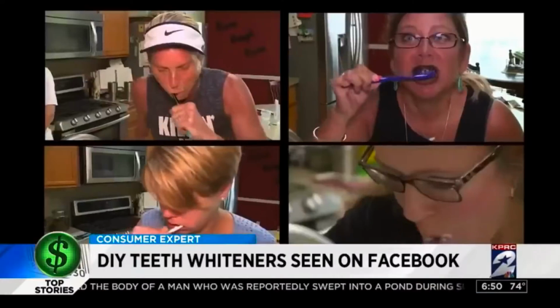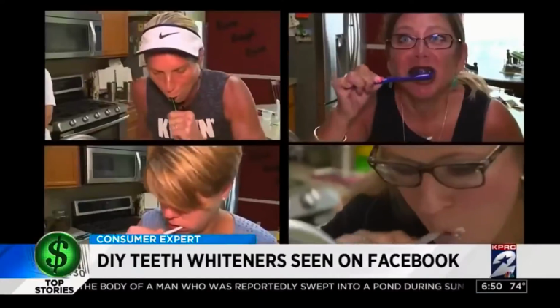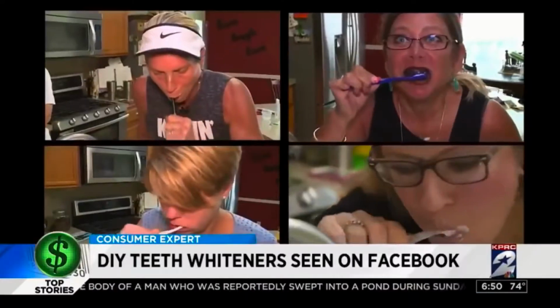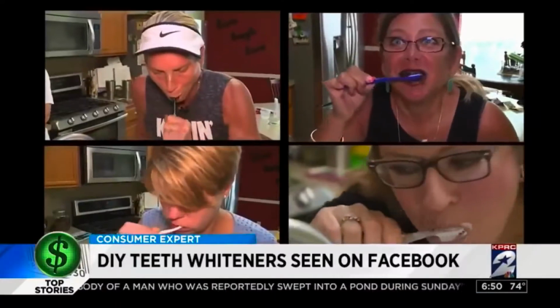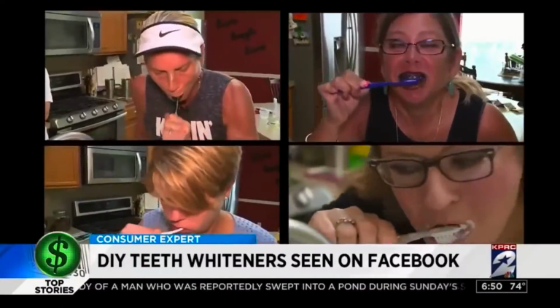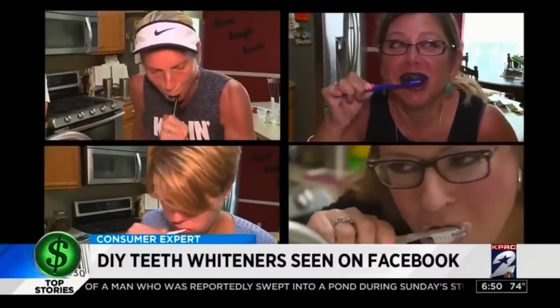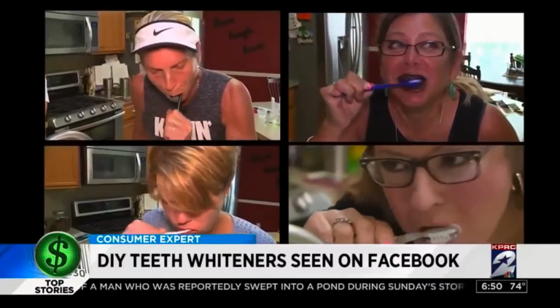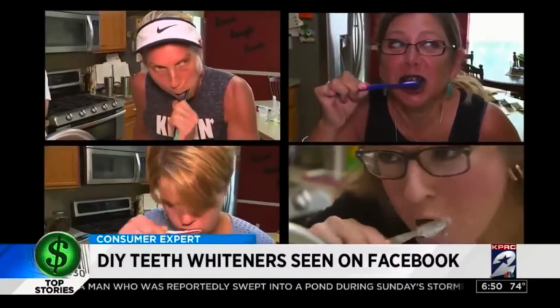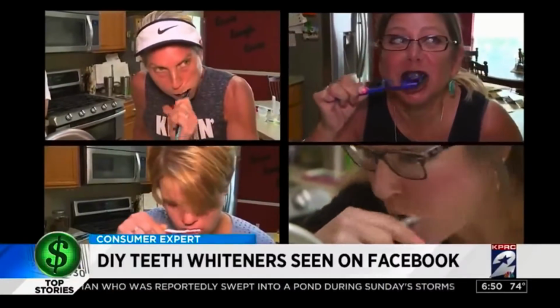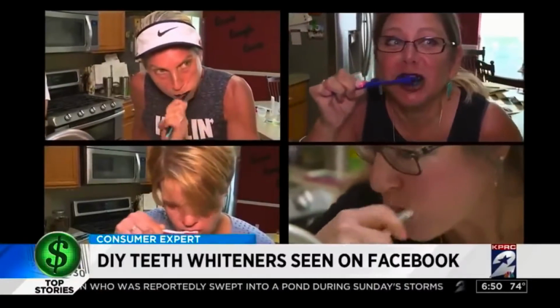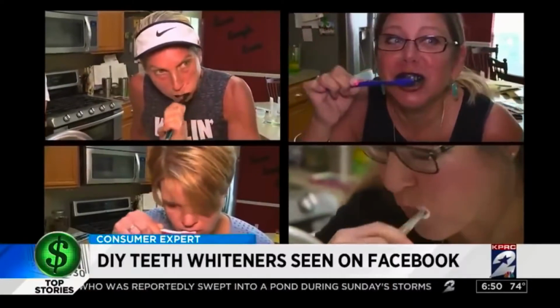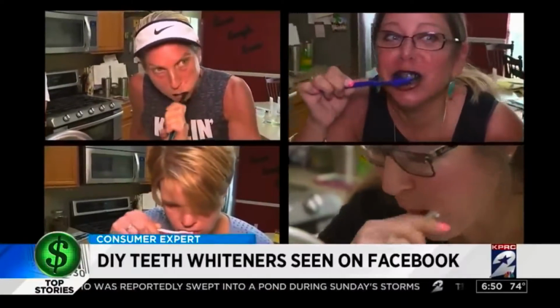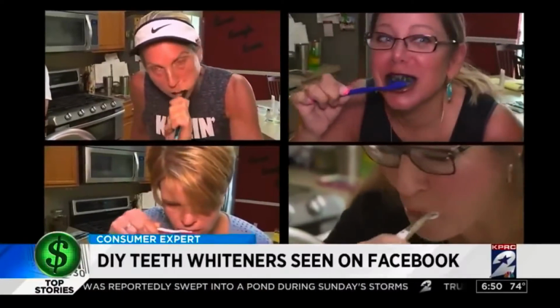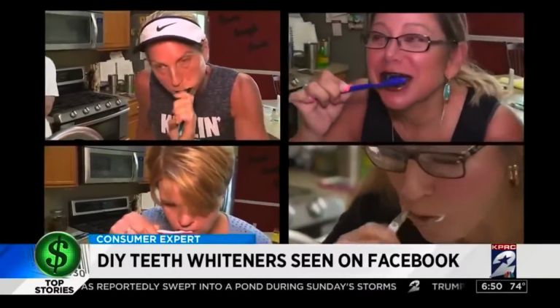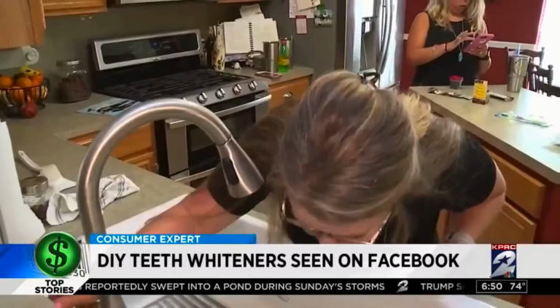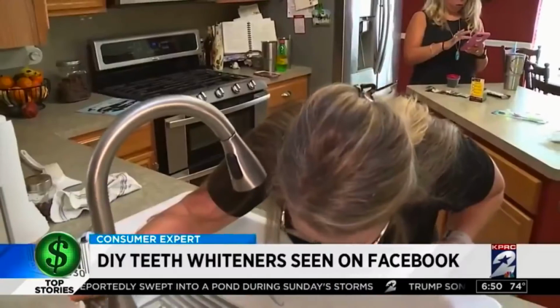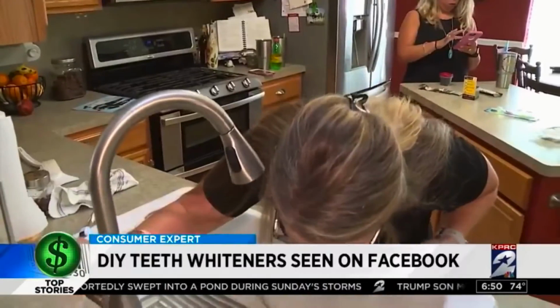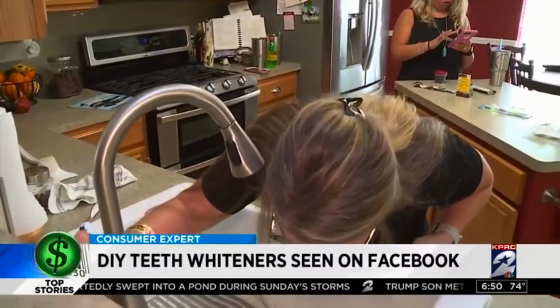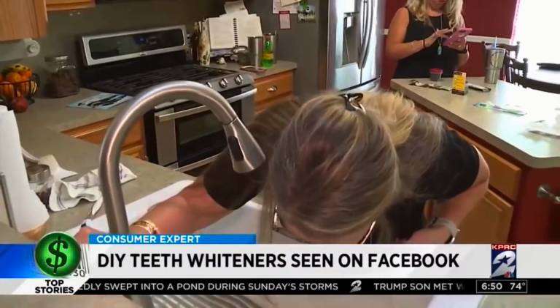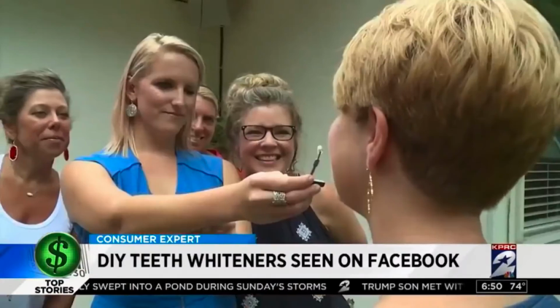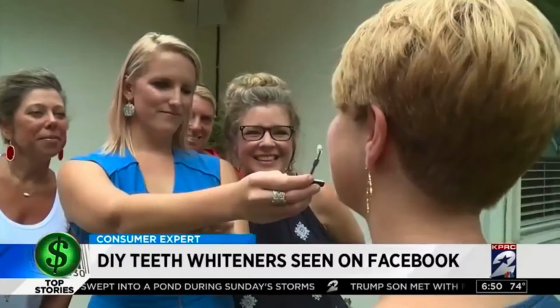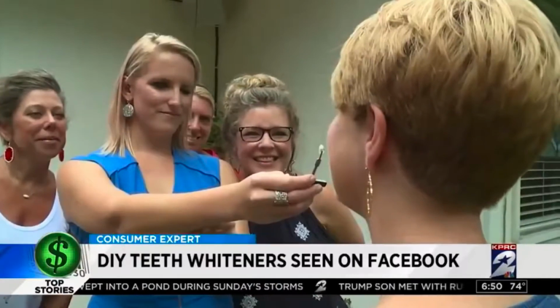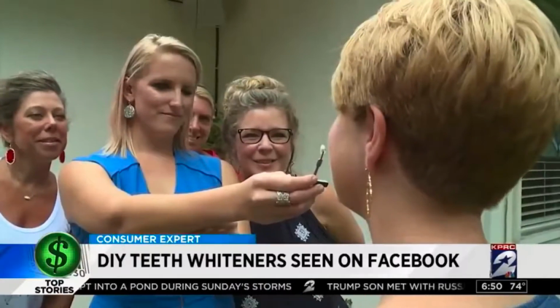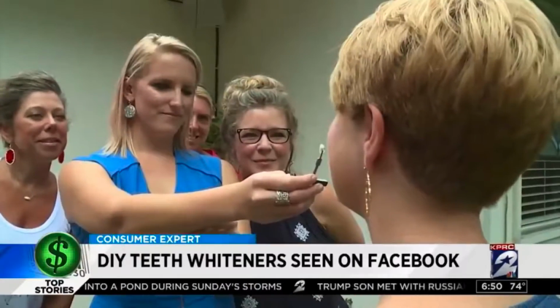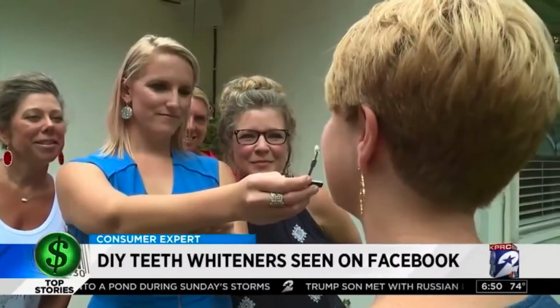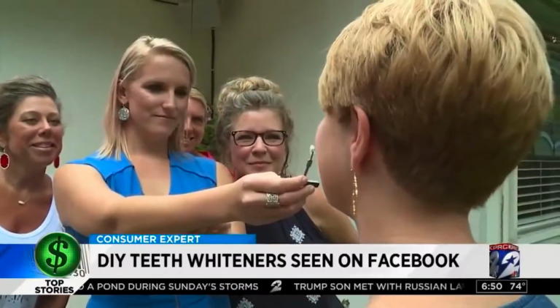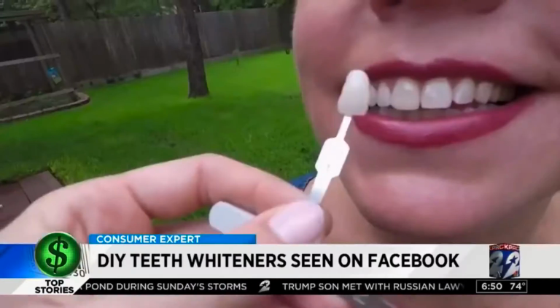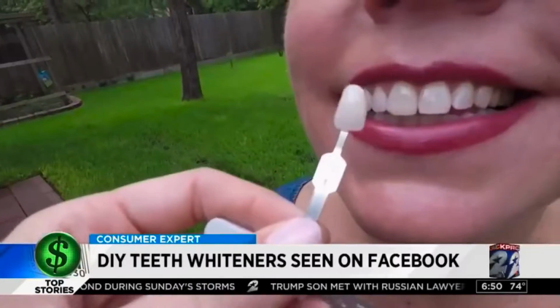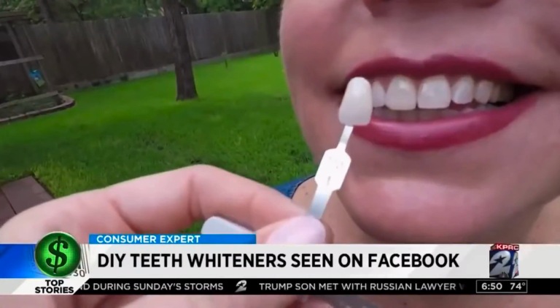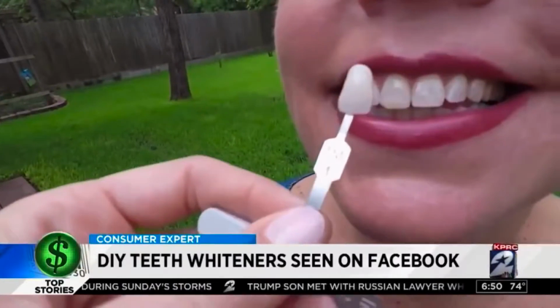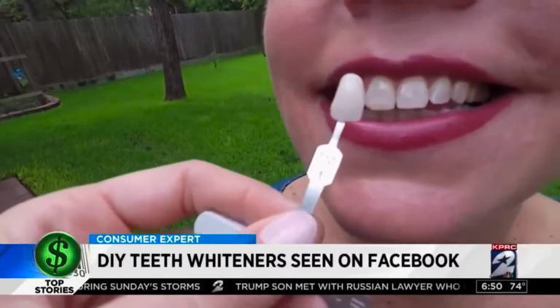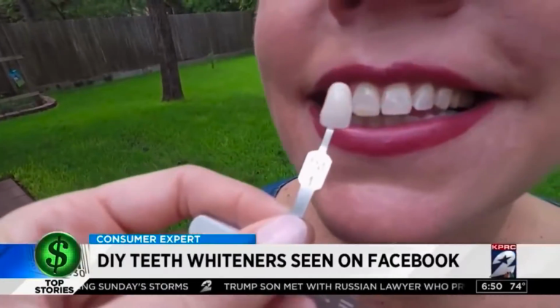All the participants used the products for six days straight, and then checked back in so we could examine their teeth.